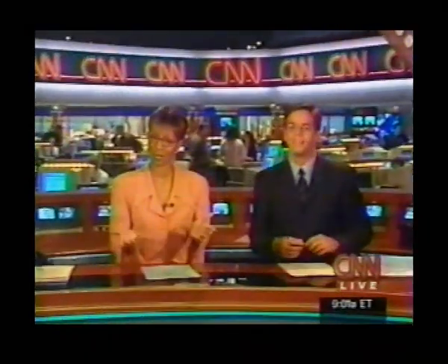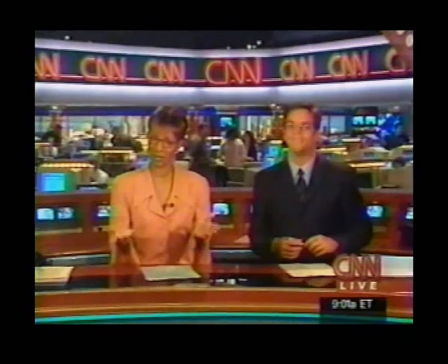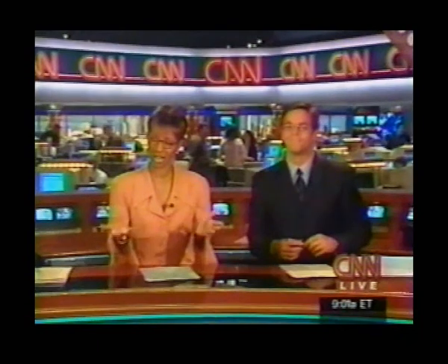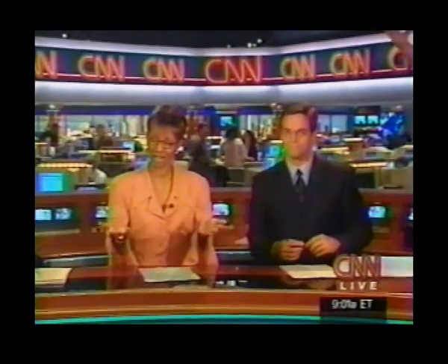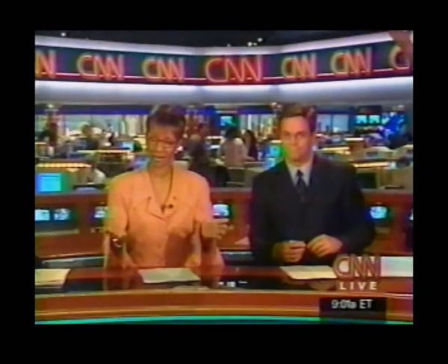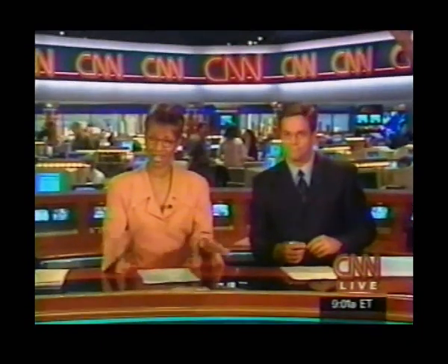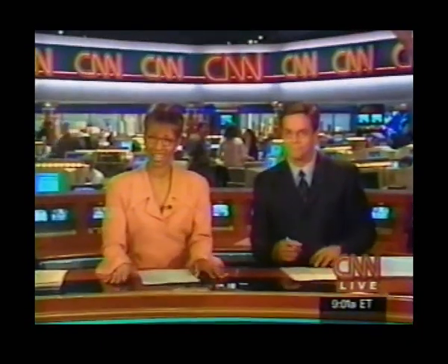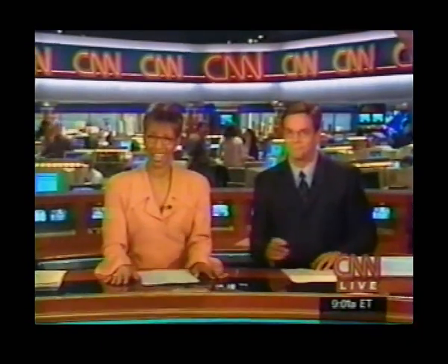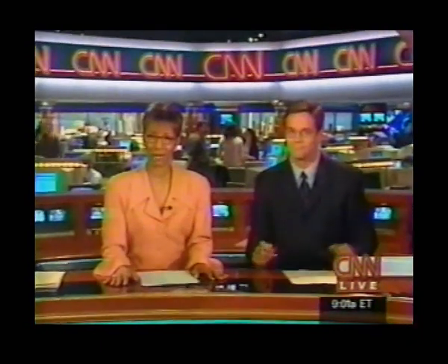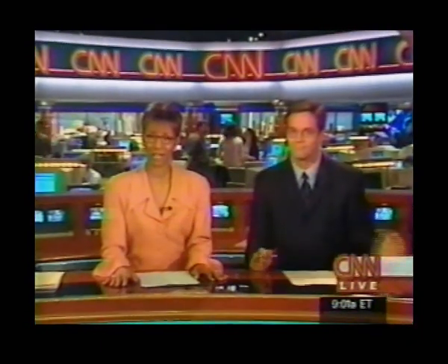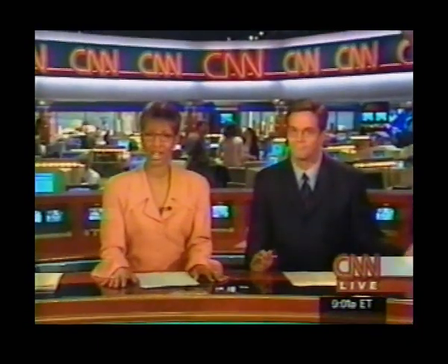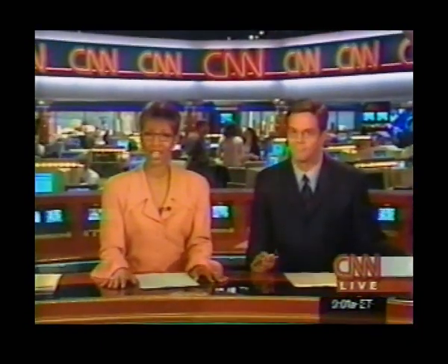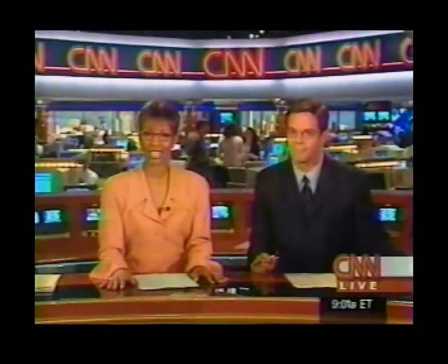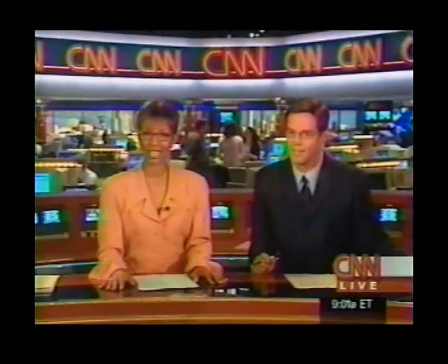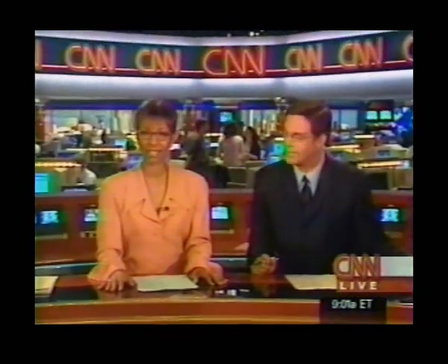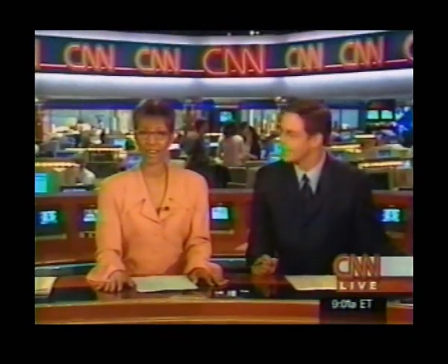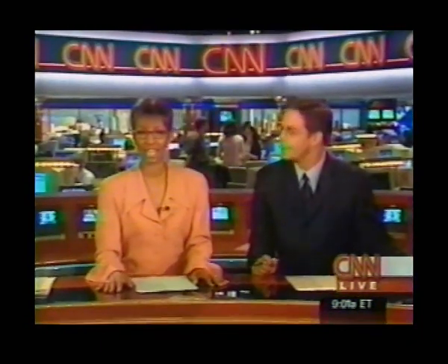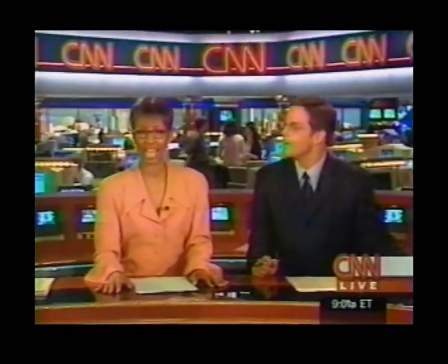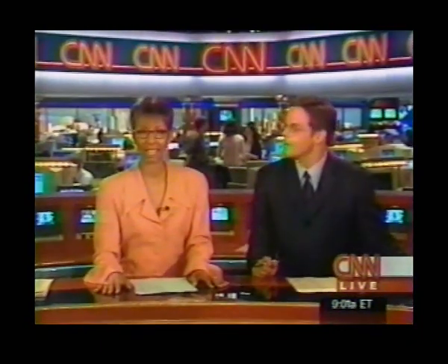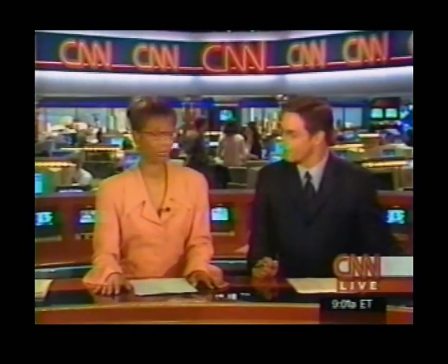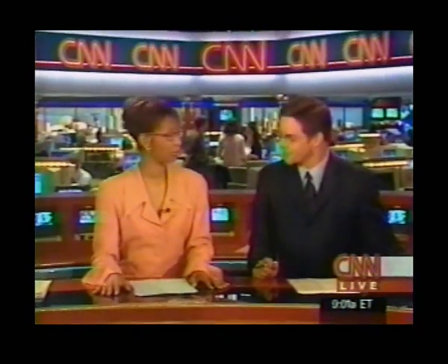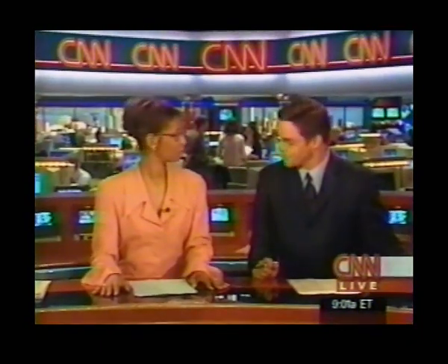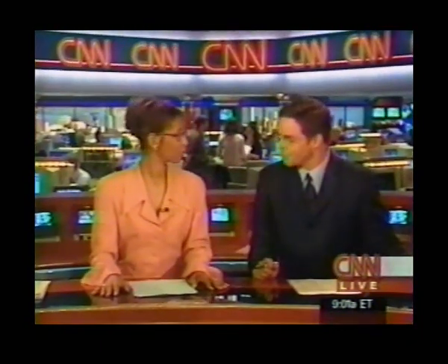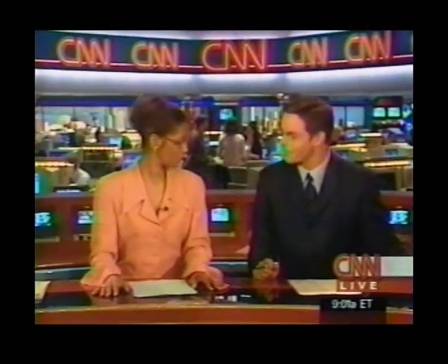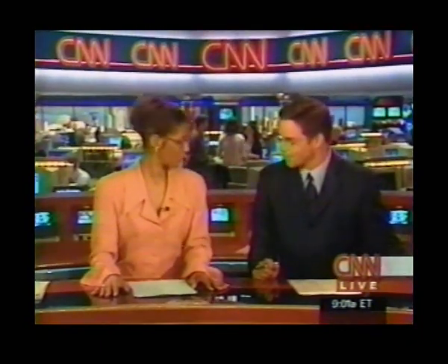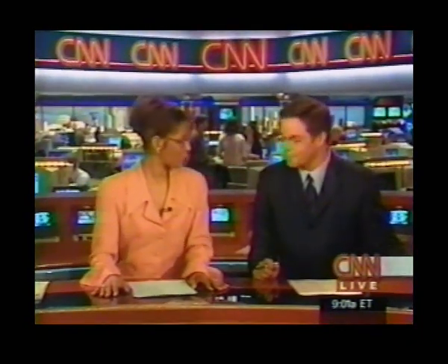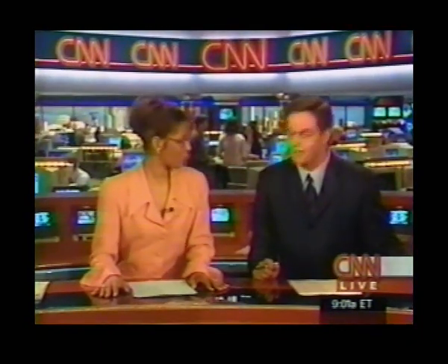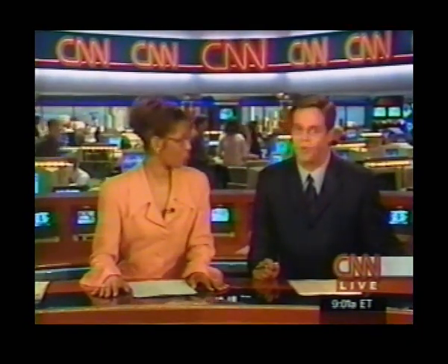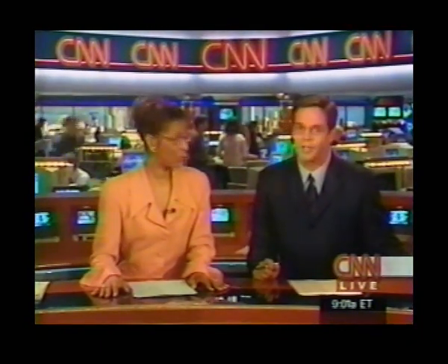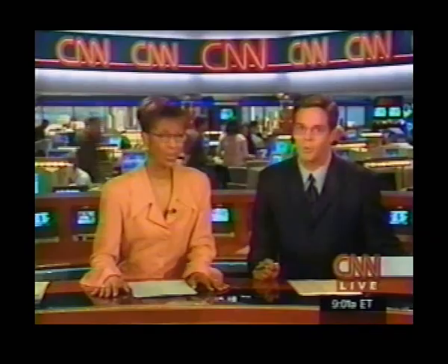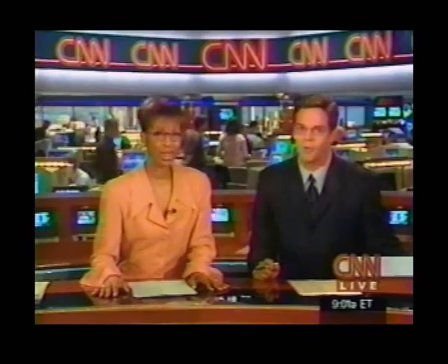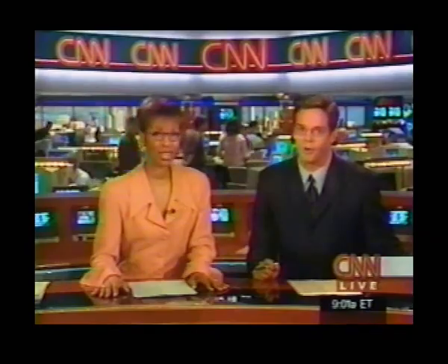Good morning, everyone. I'm Andrea Hall sitting in for Darren Kagan. Good morning to you. I'm Bill Hemmer. Good morning as well, folks.